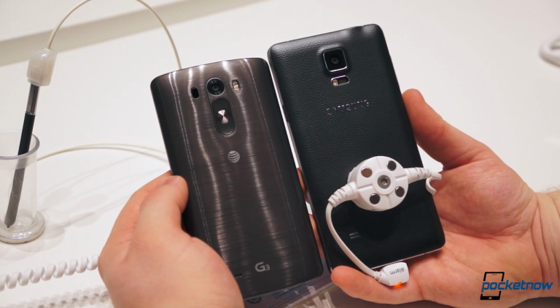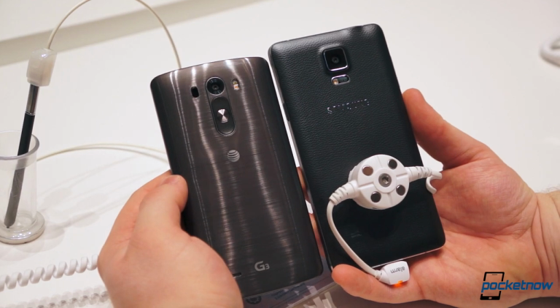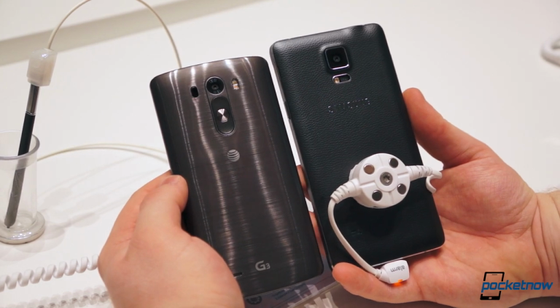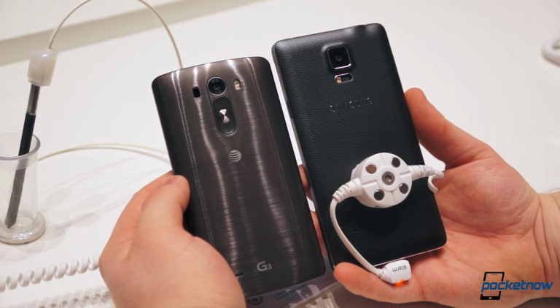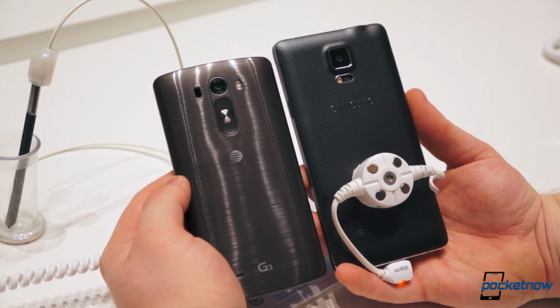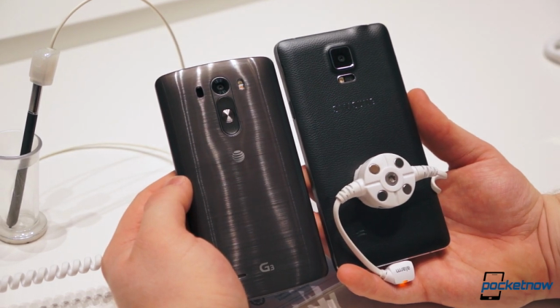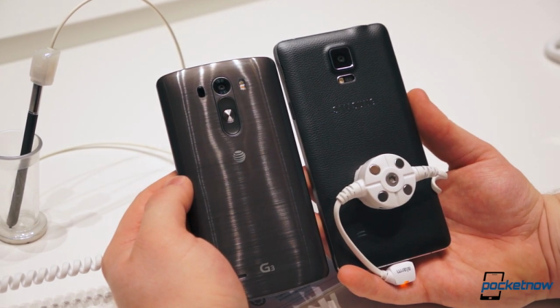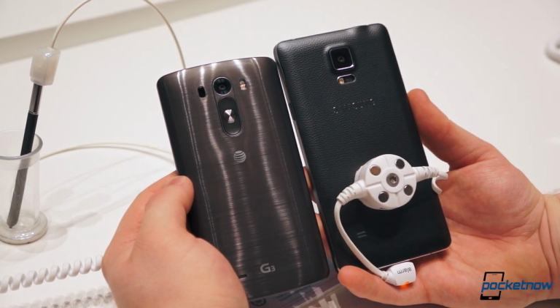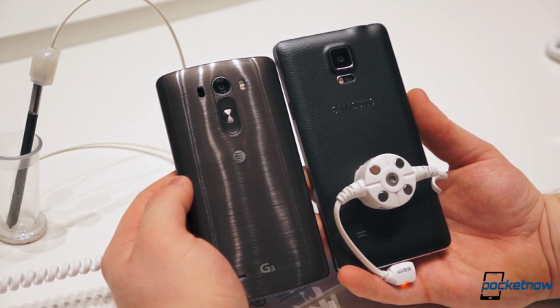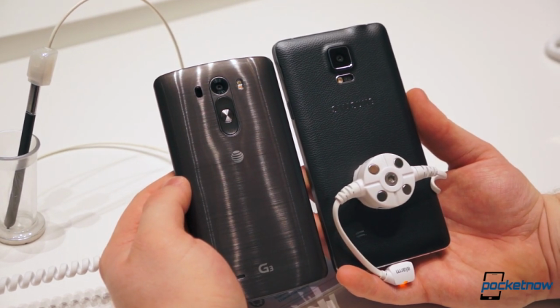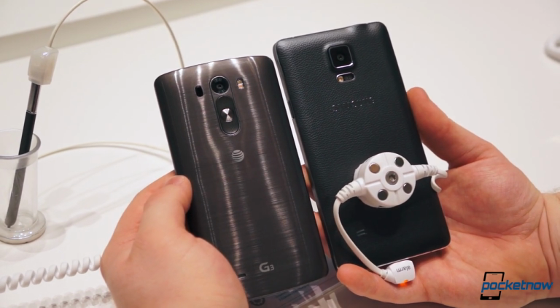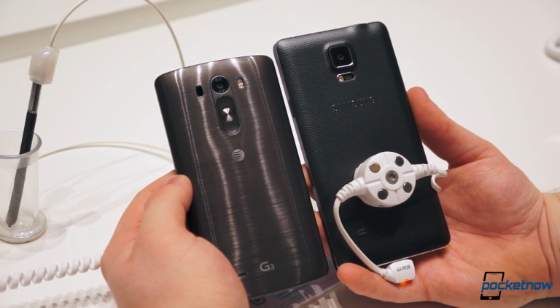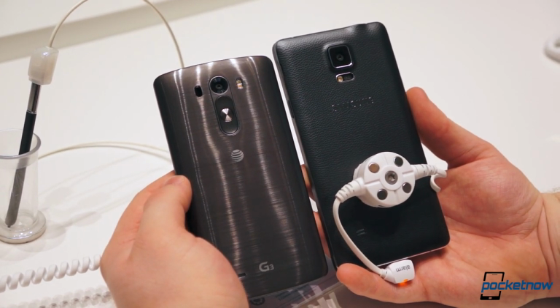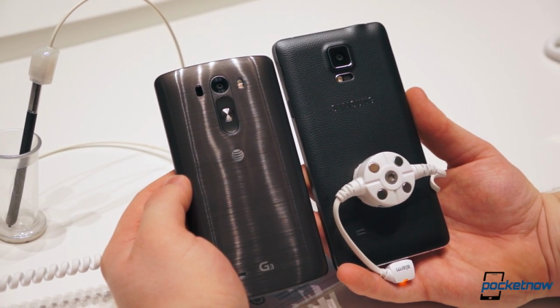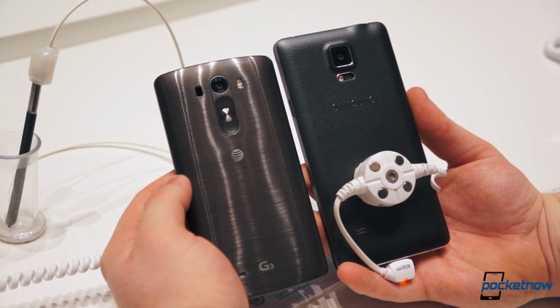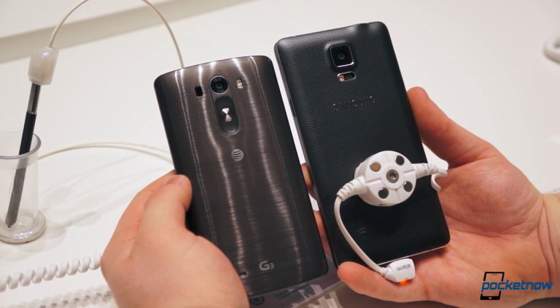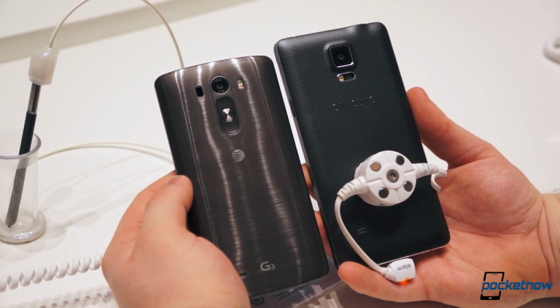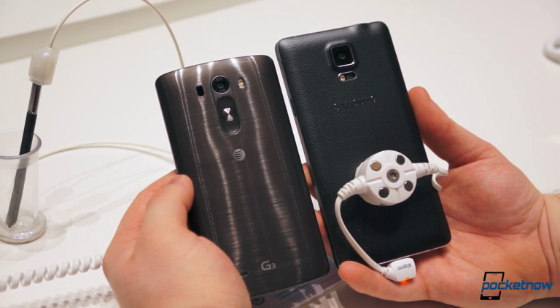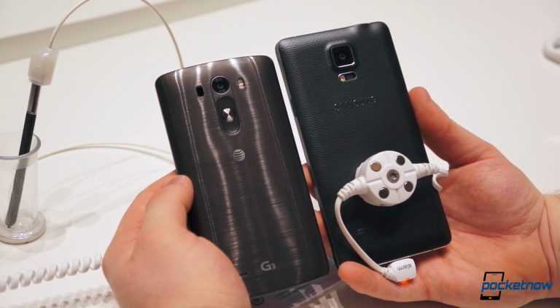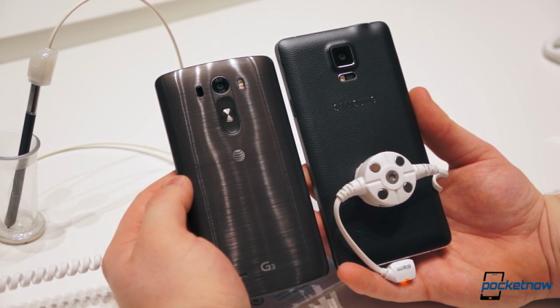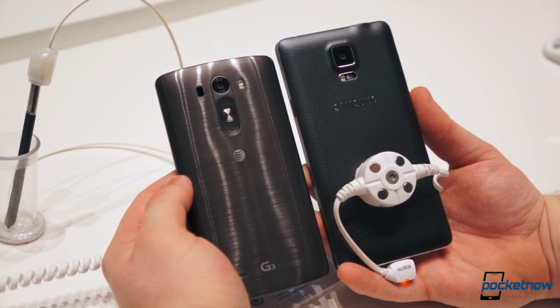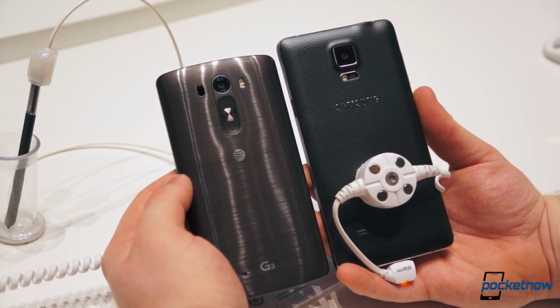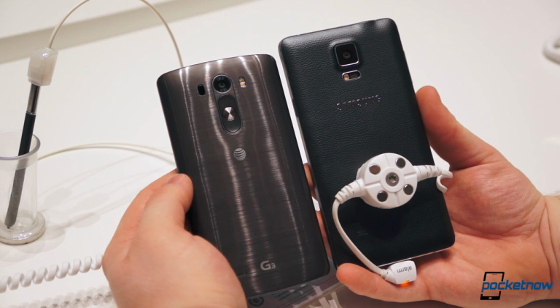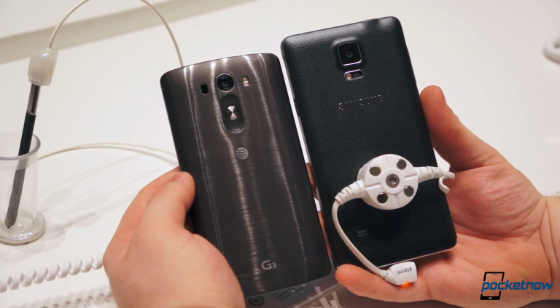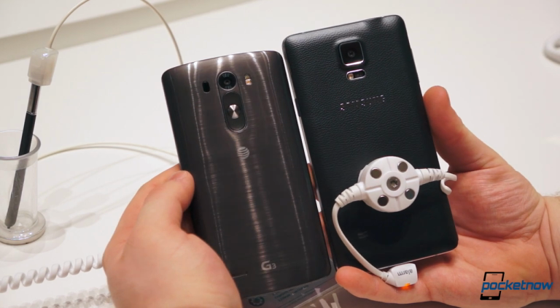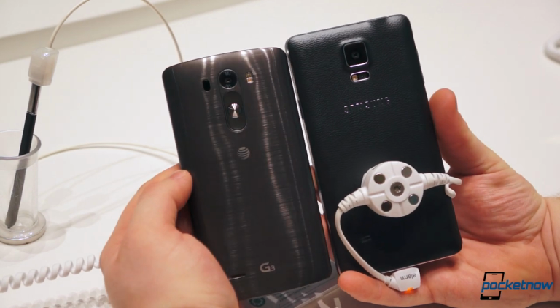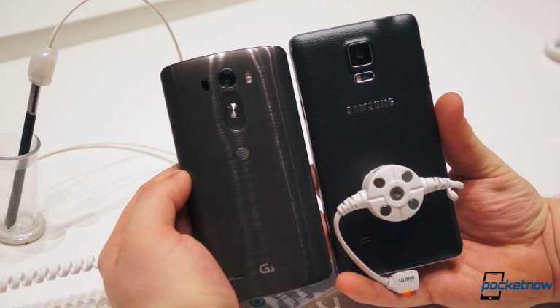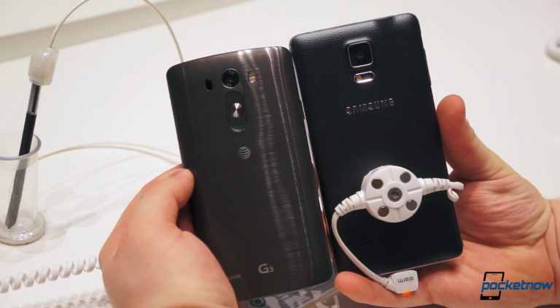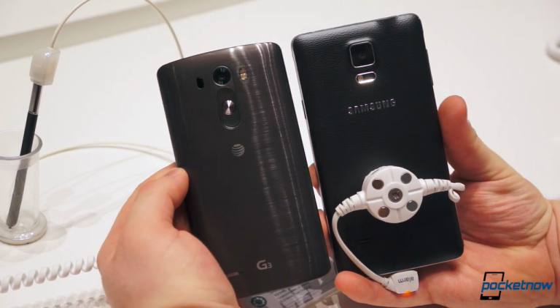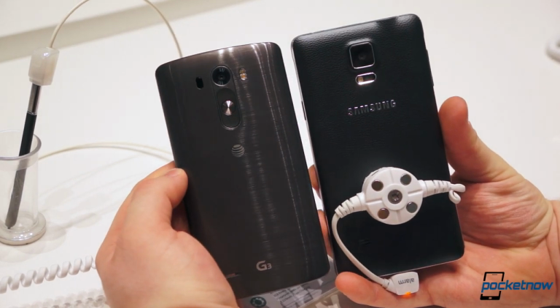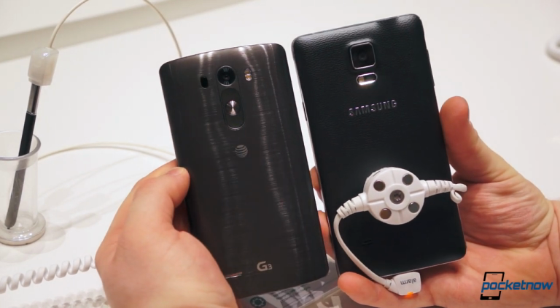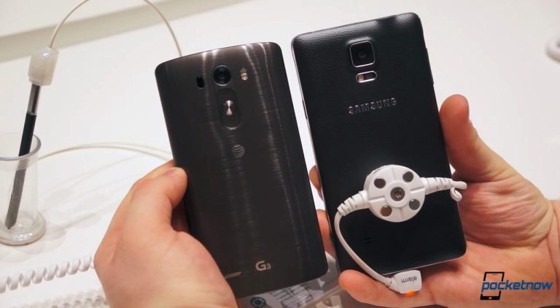With the tether on the Note 4, it's more difficult to judge its weight, but it's taller and wider than the G3 and much heavier — 176 grams compared to 149.